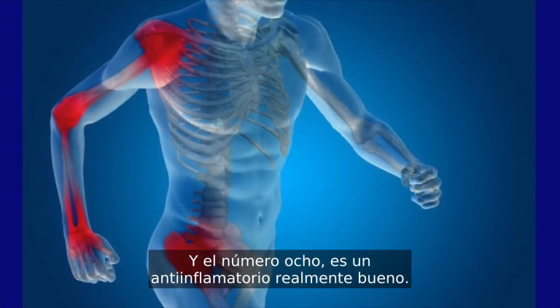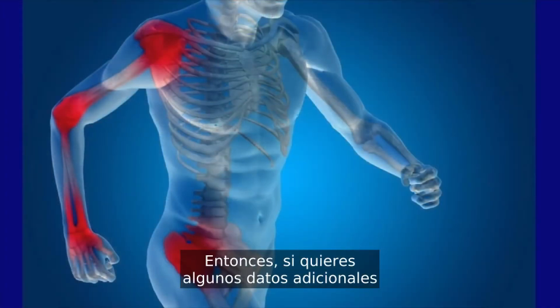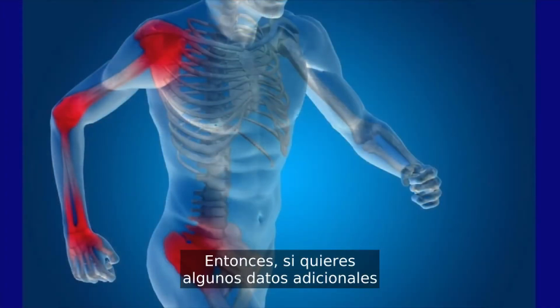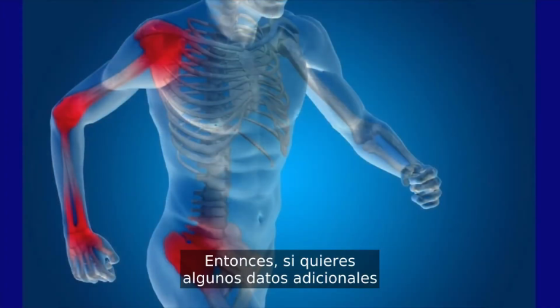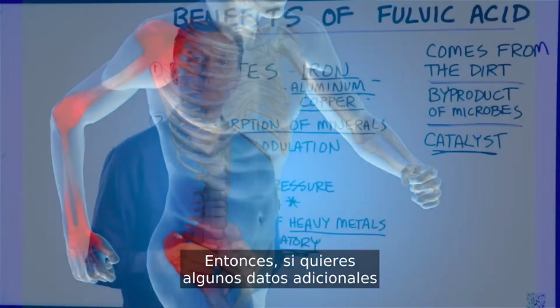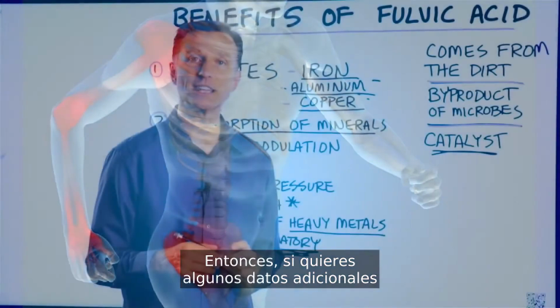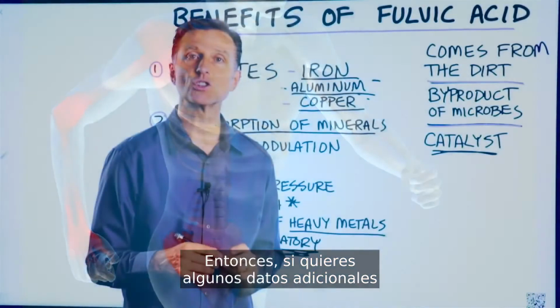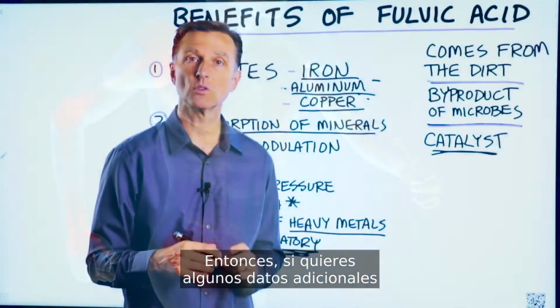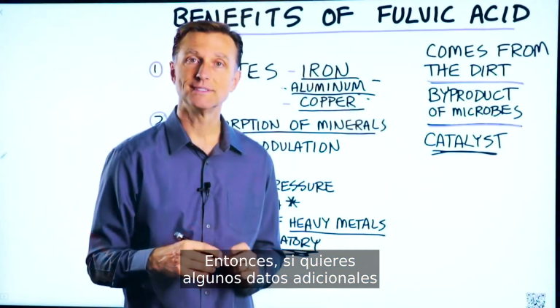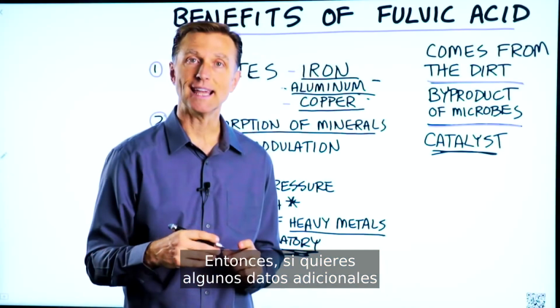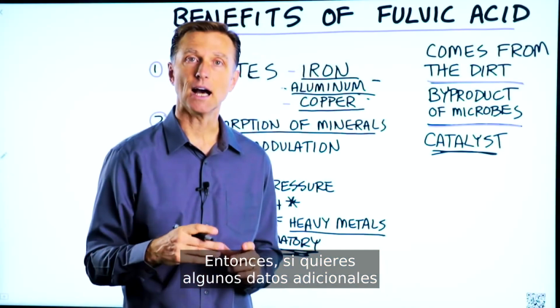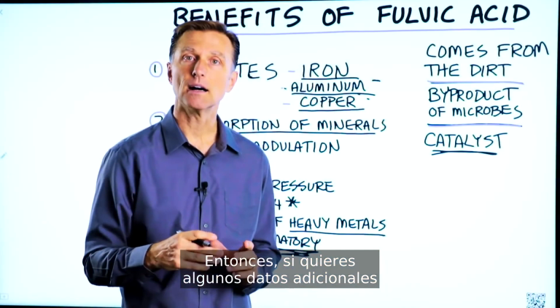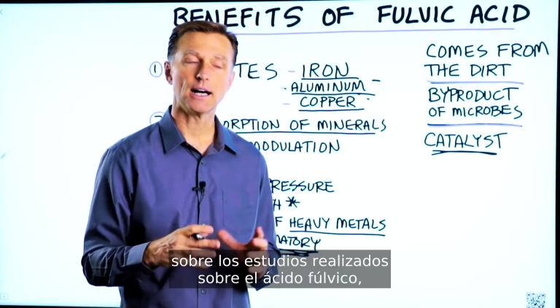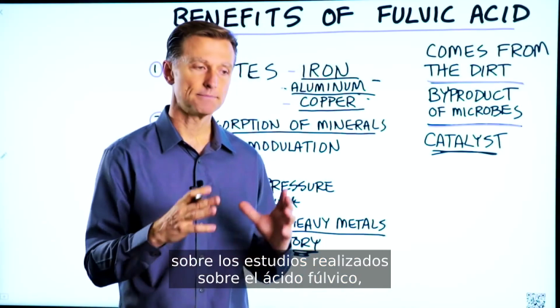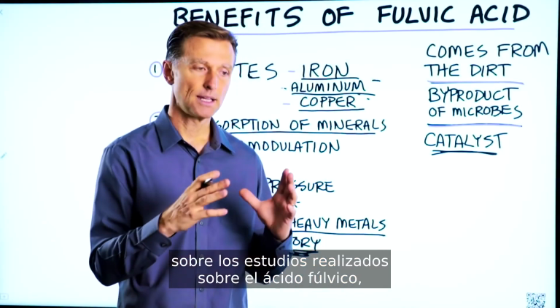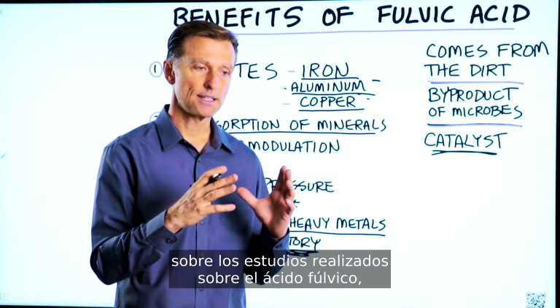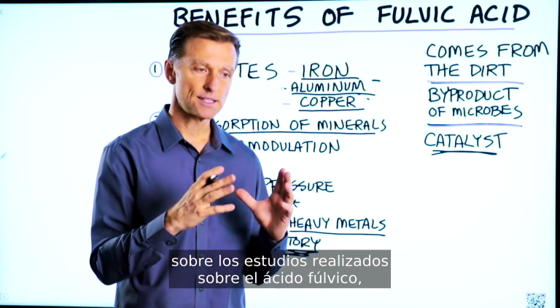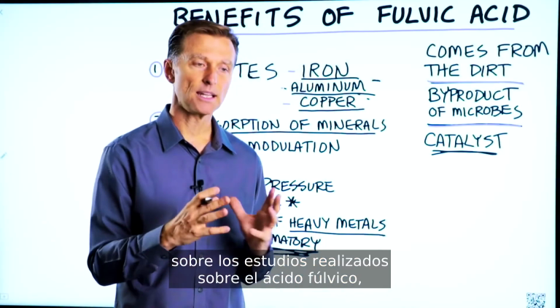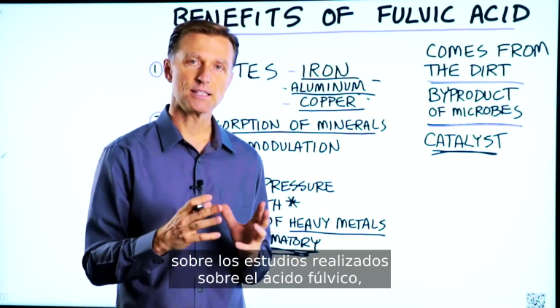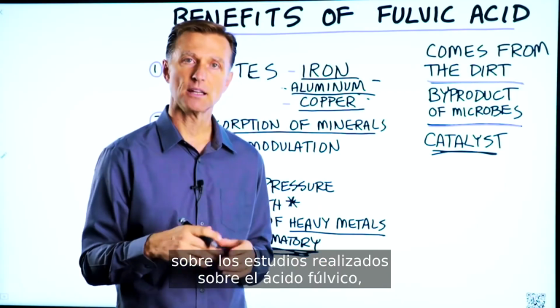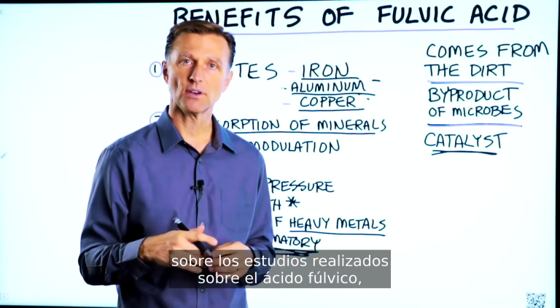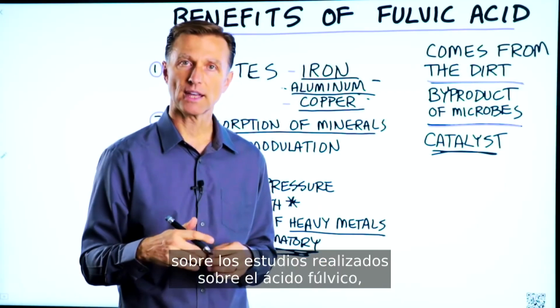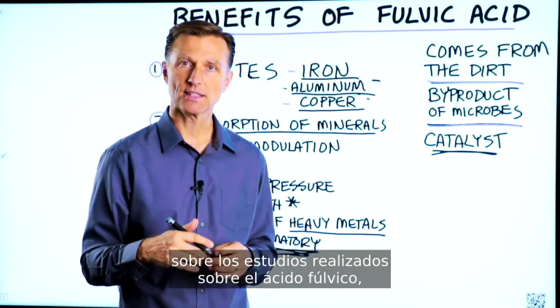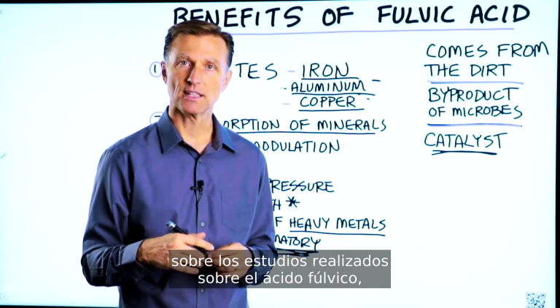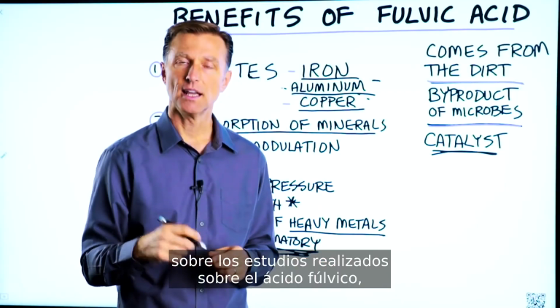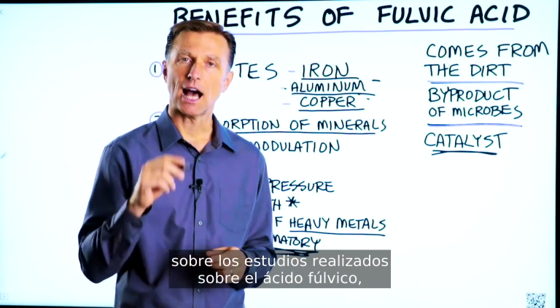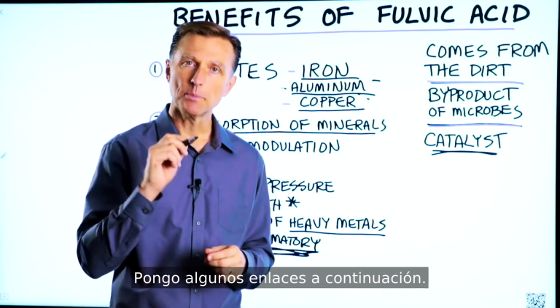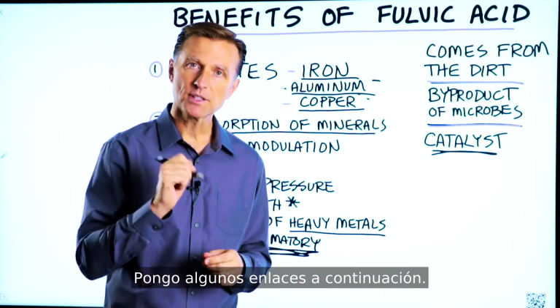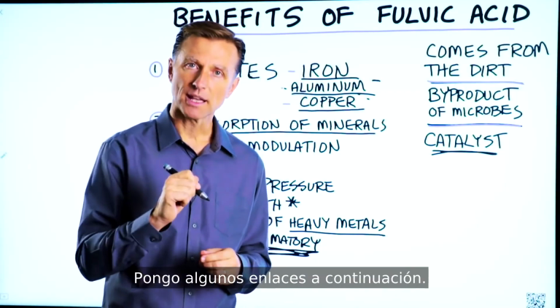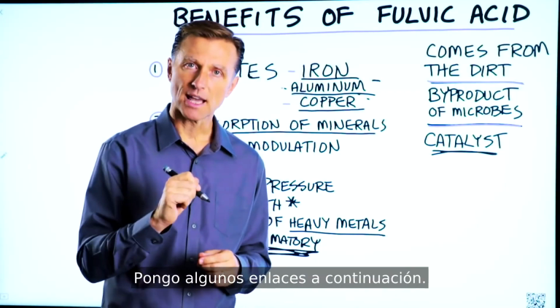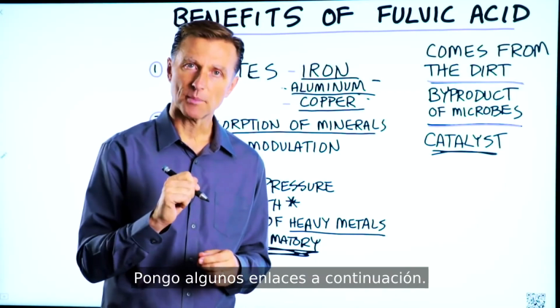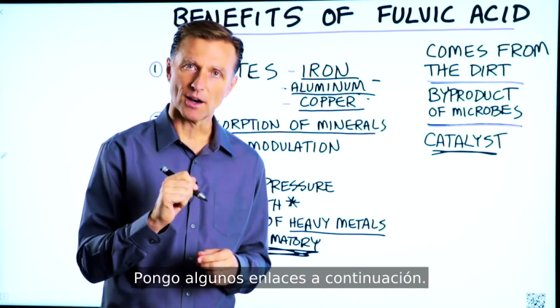So if you wanted some additional data on the studies done on fulvic acid, I put some links down below.